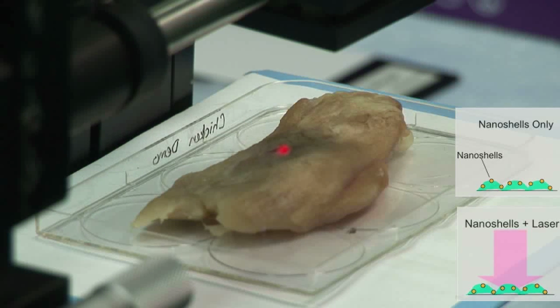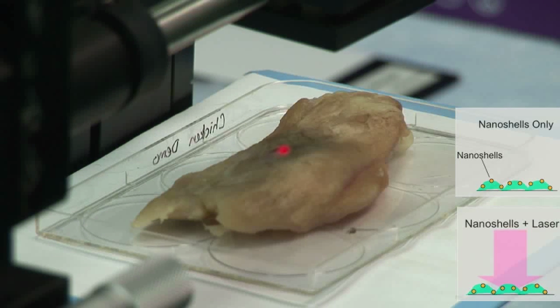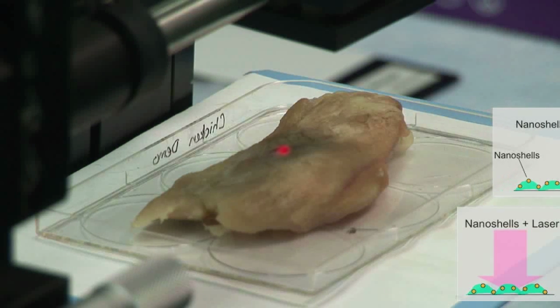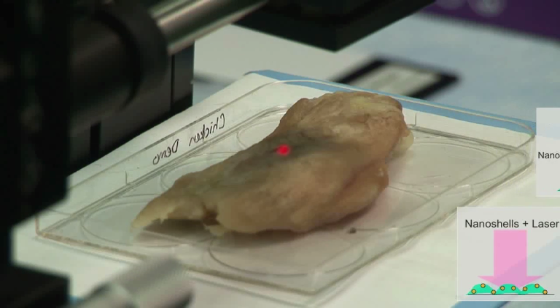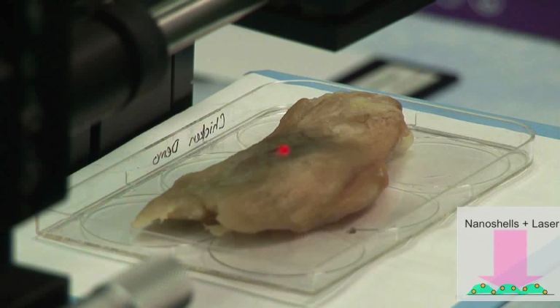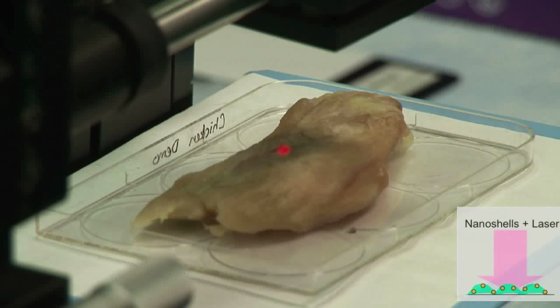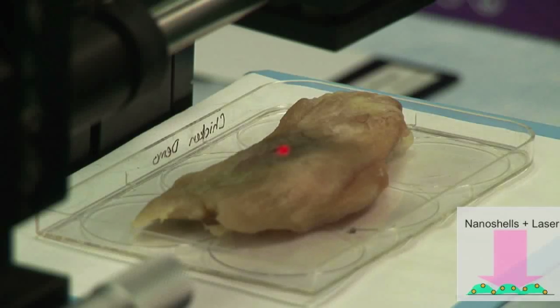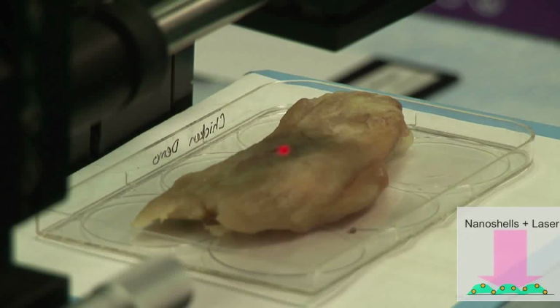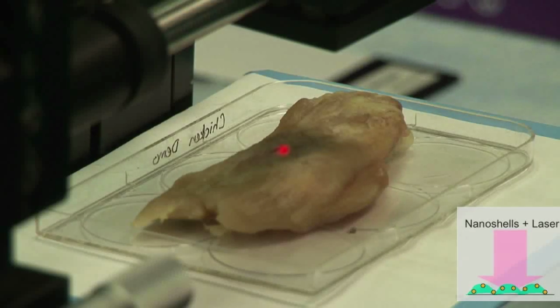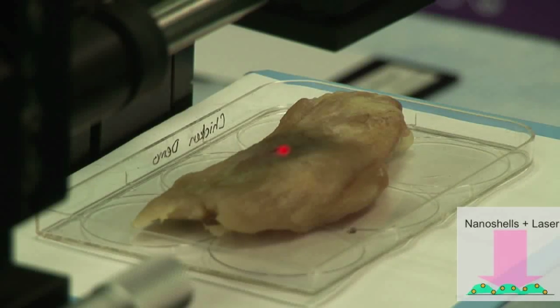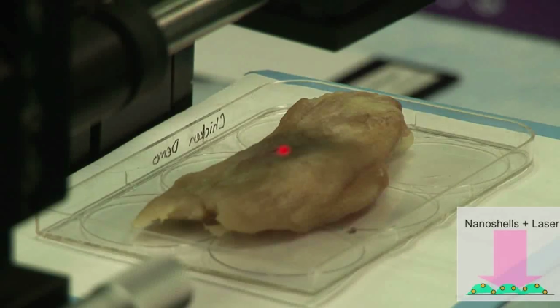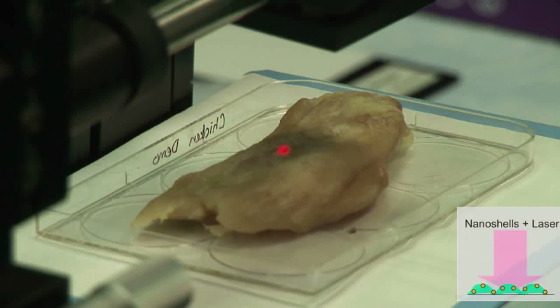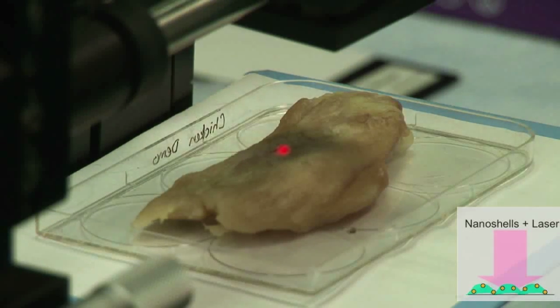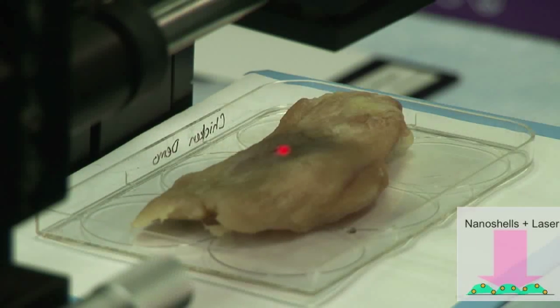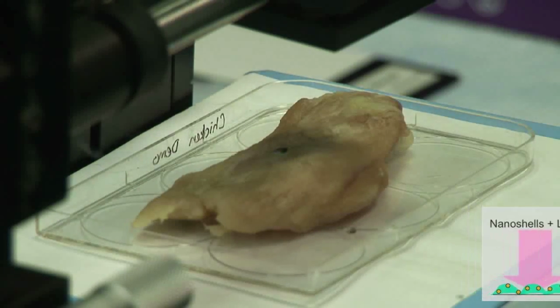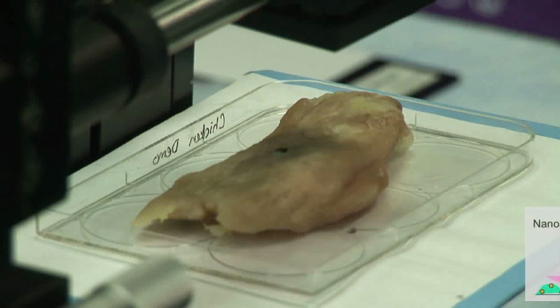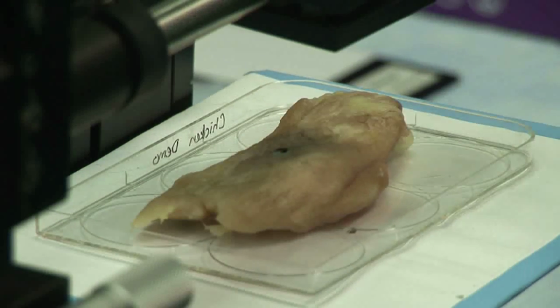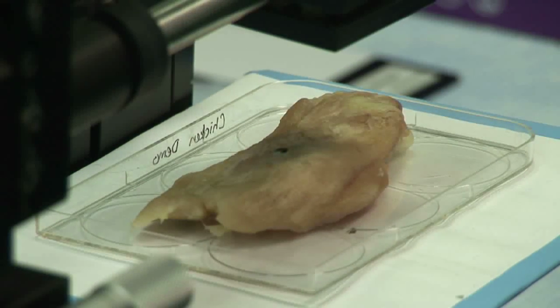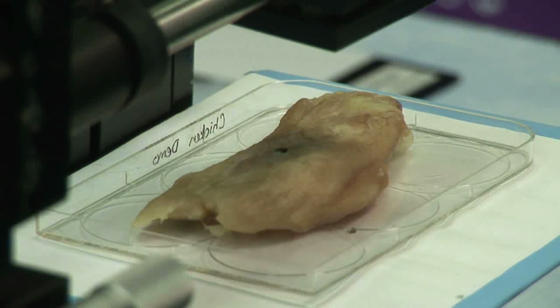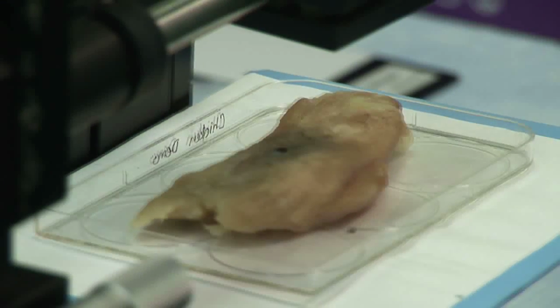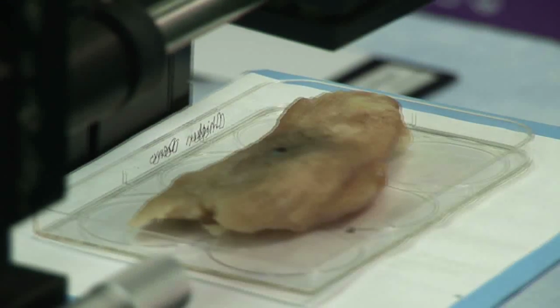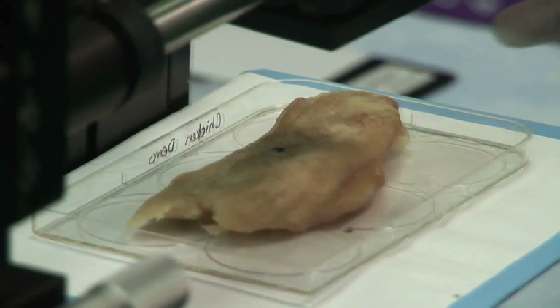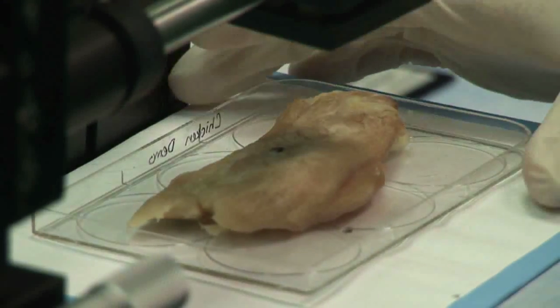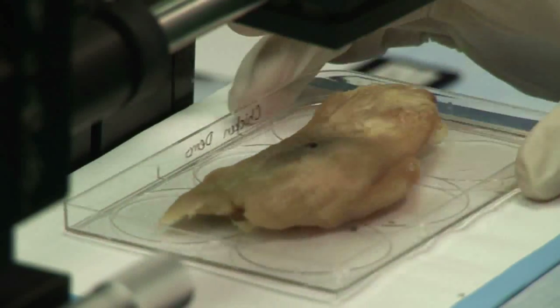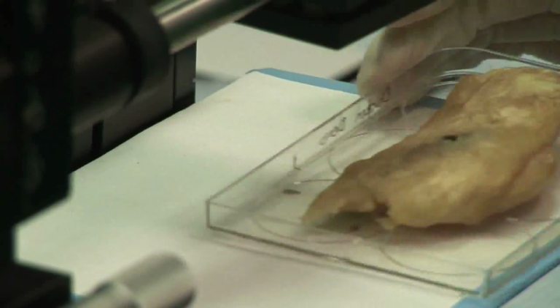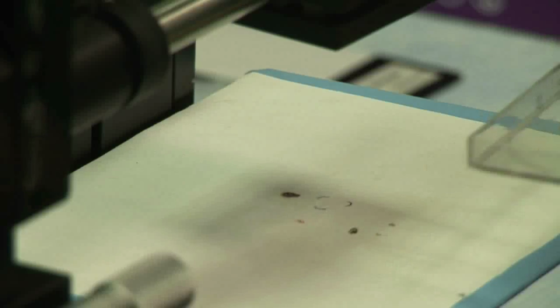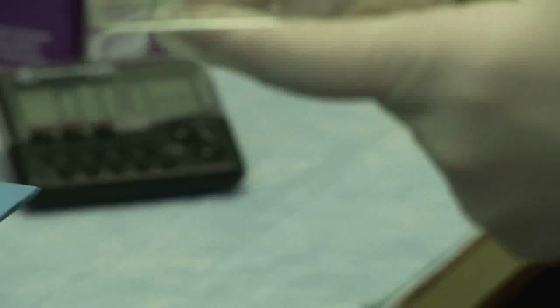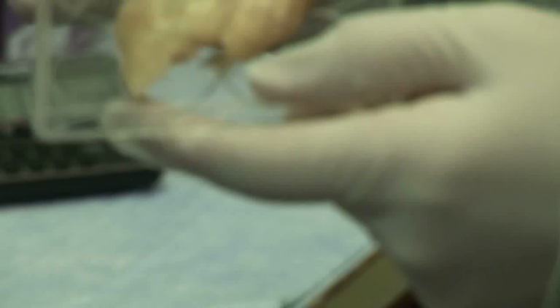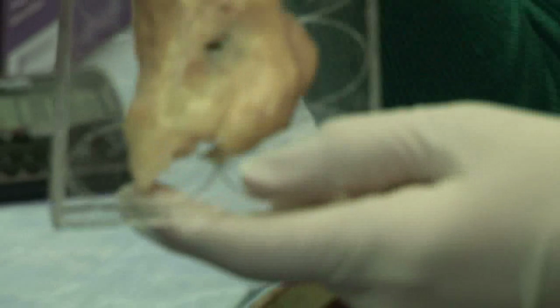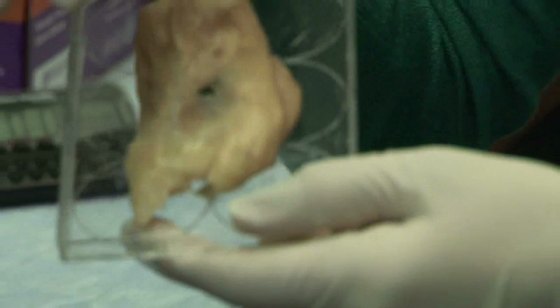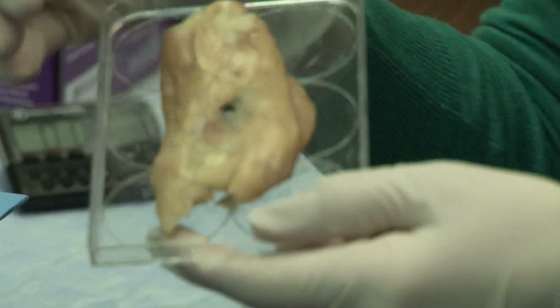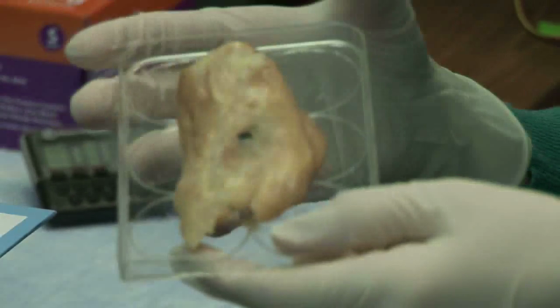It's been 45 seconds. We're going to turn this off. So, we've killed our tumor.